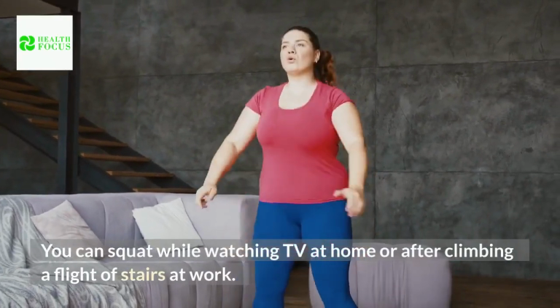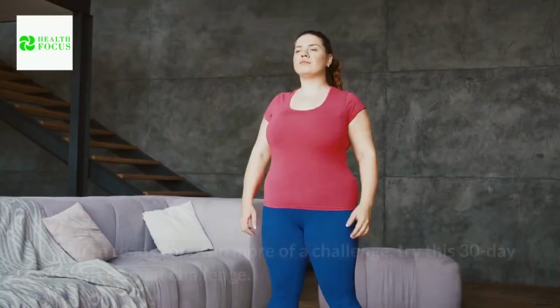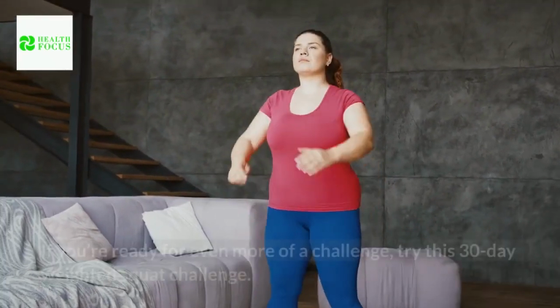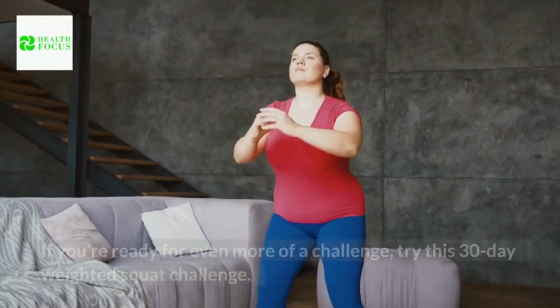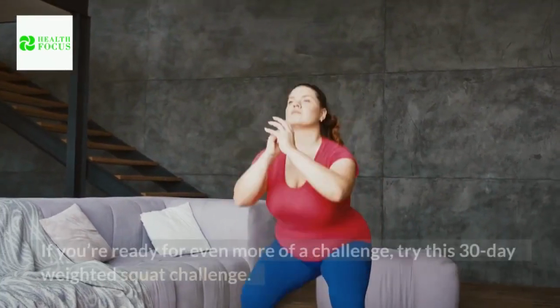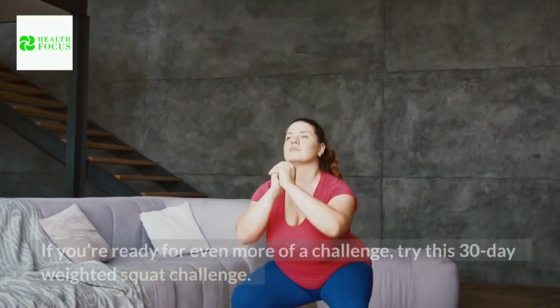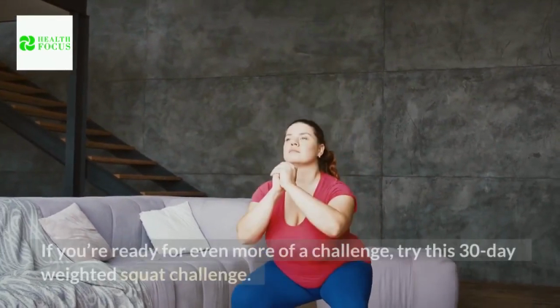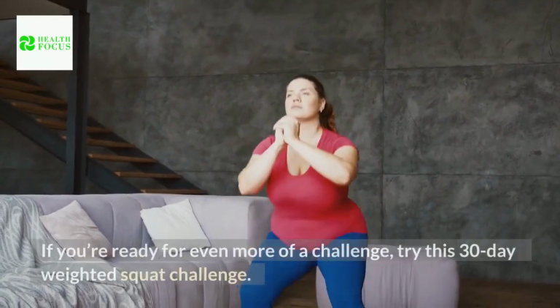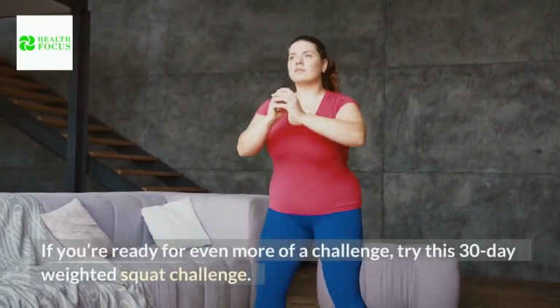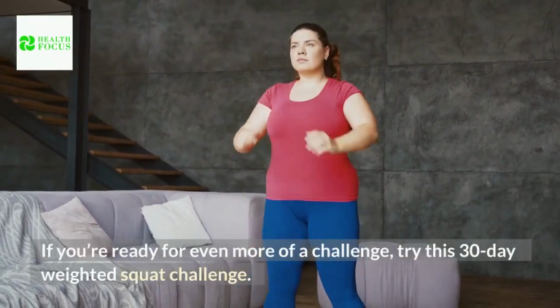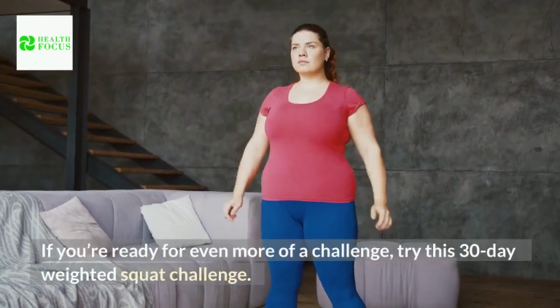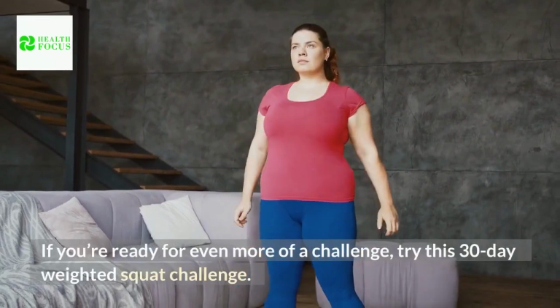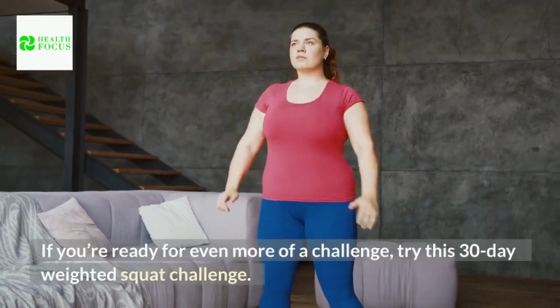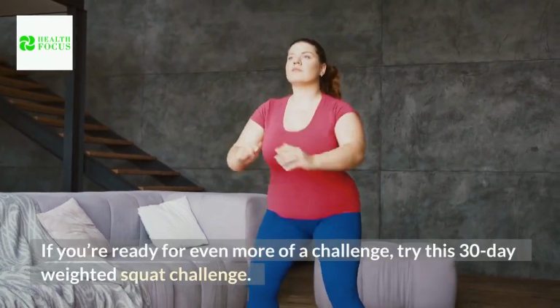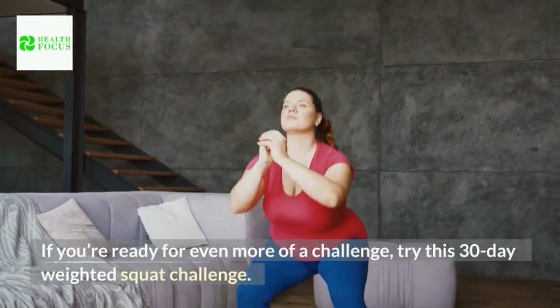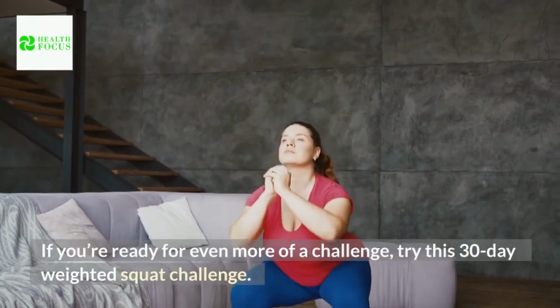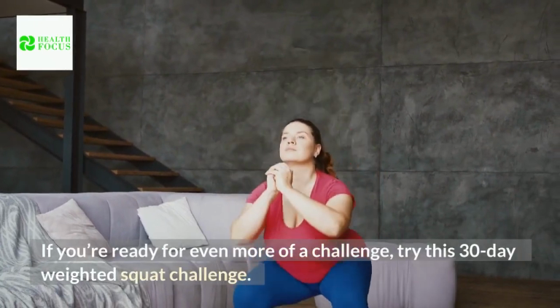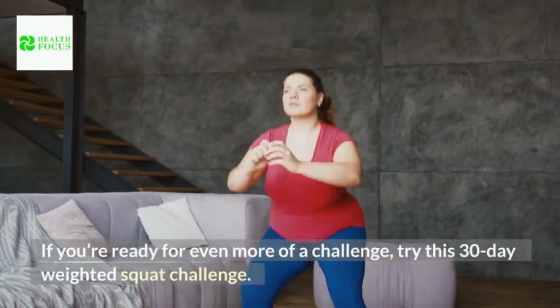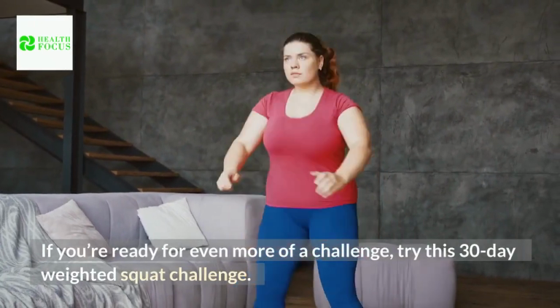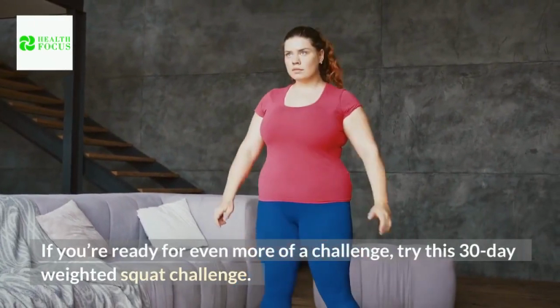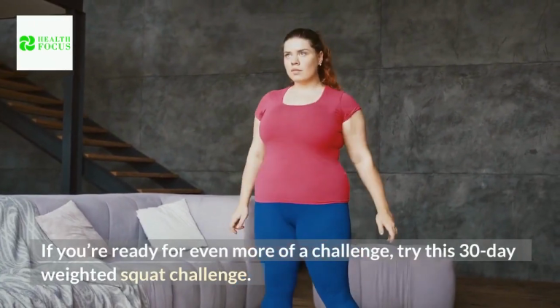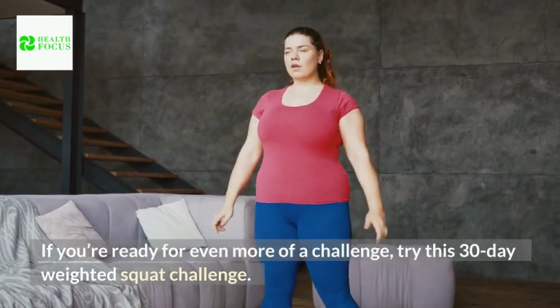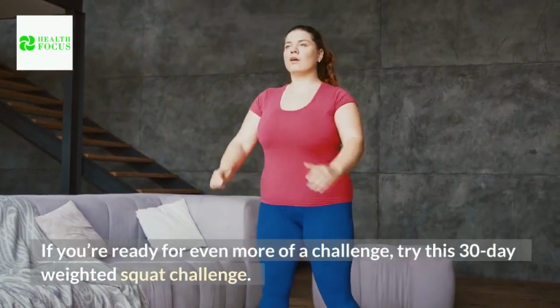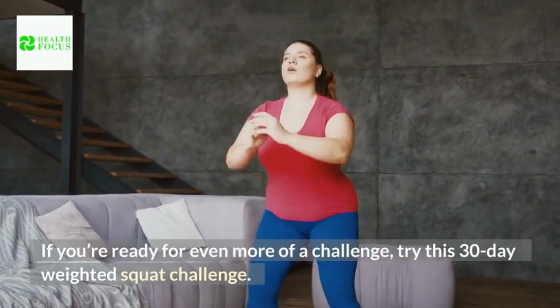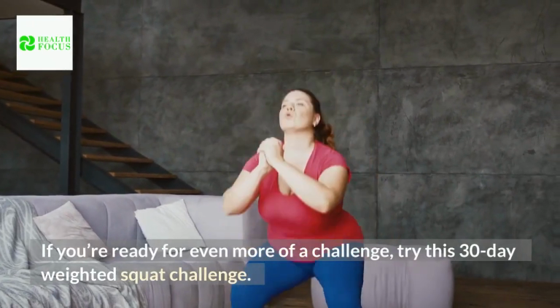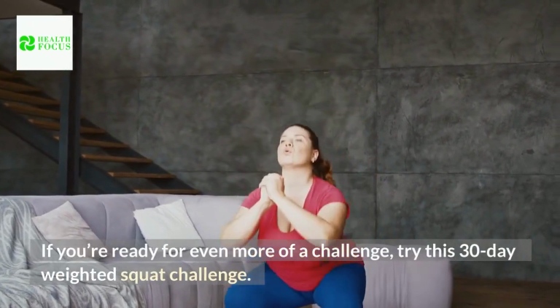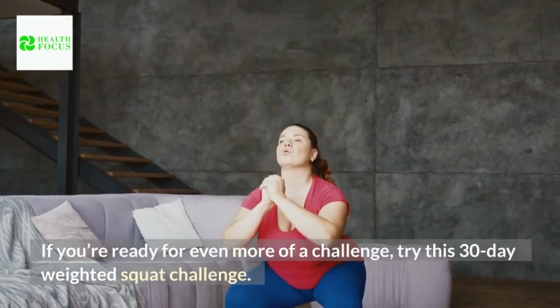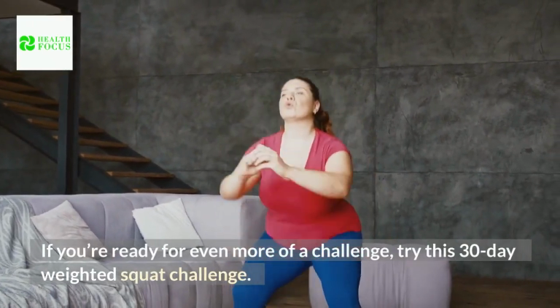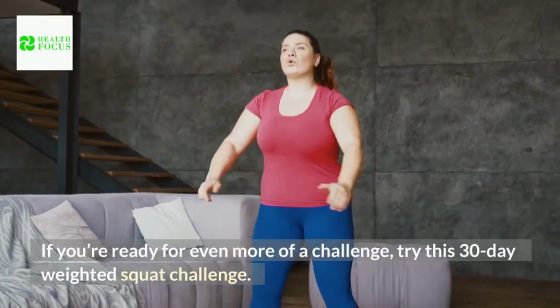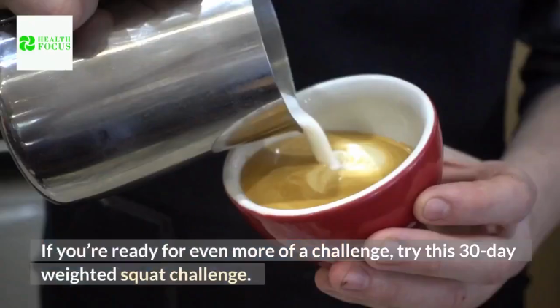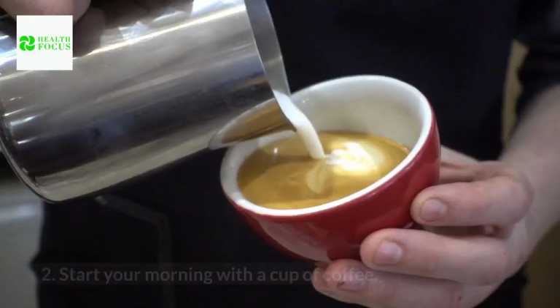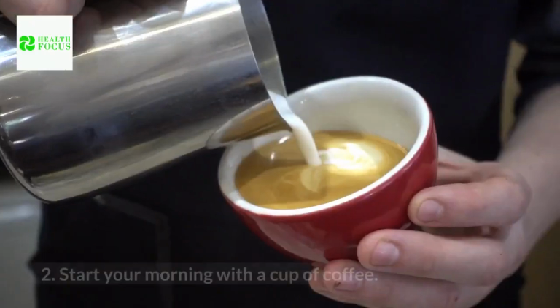If you're ready for even more of a challenge, try a 30-day weighted squat challenge.